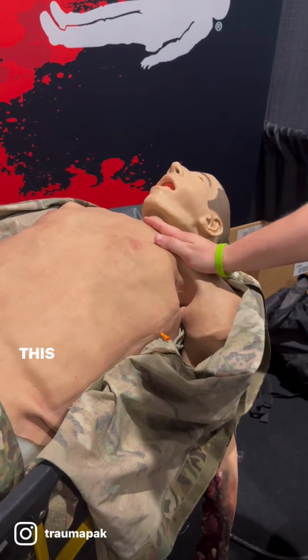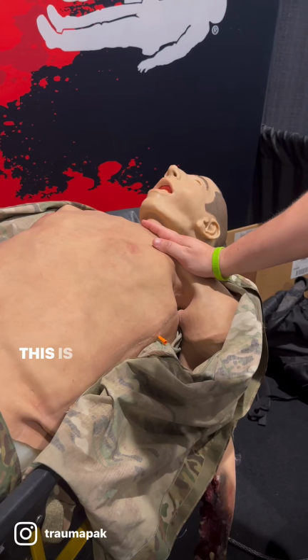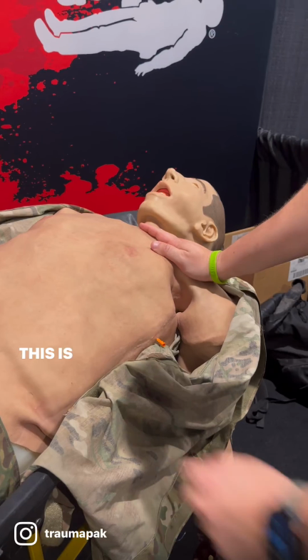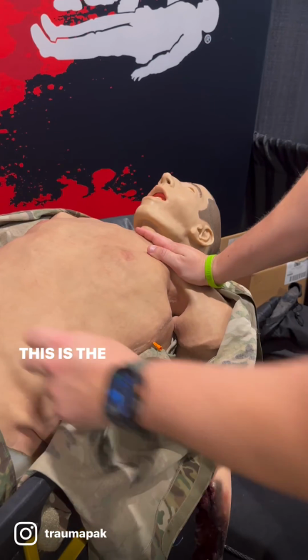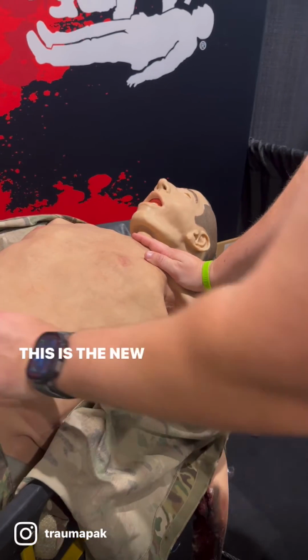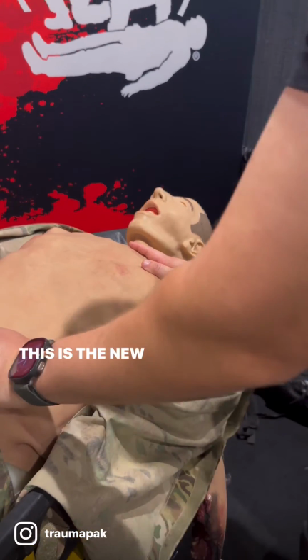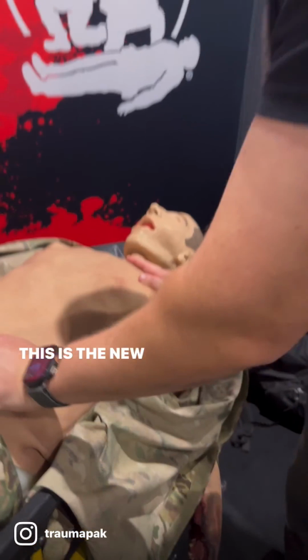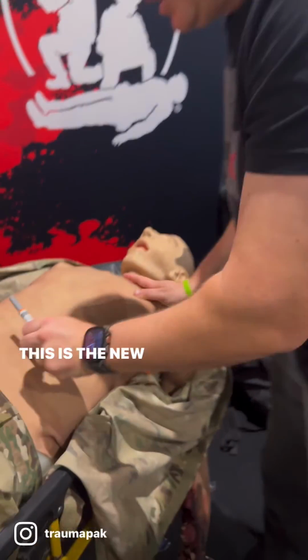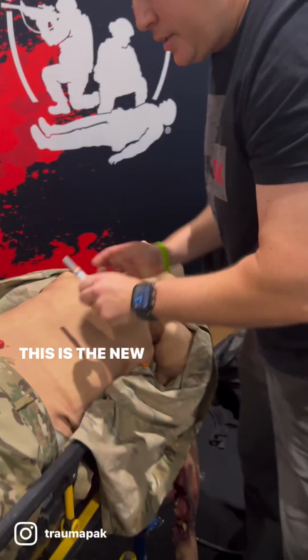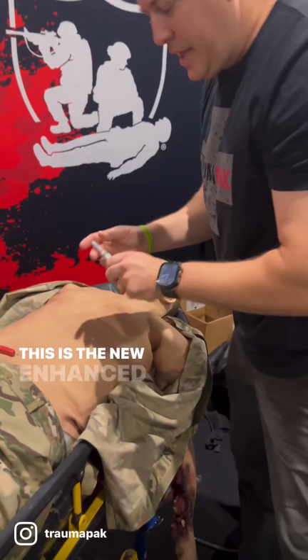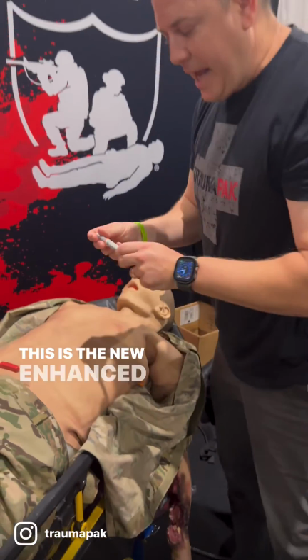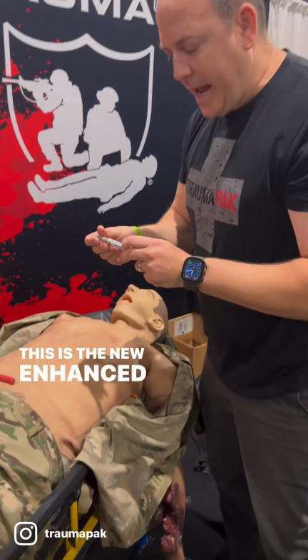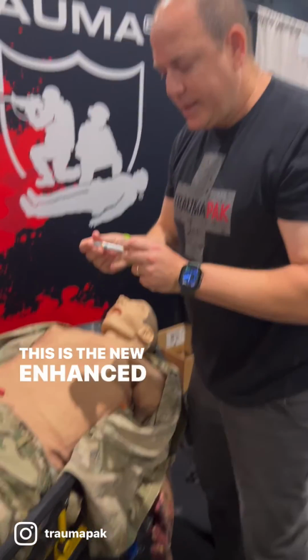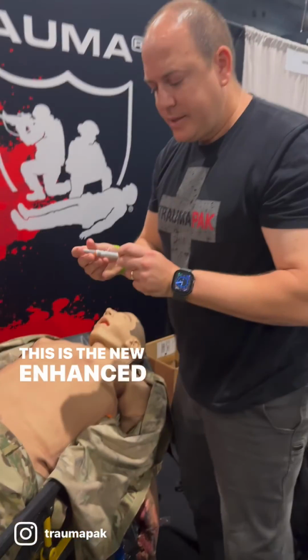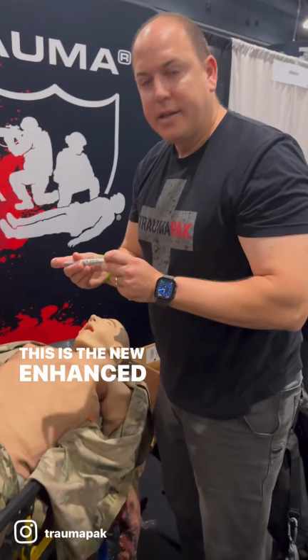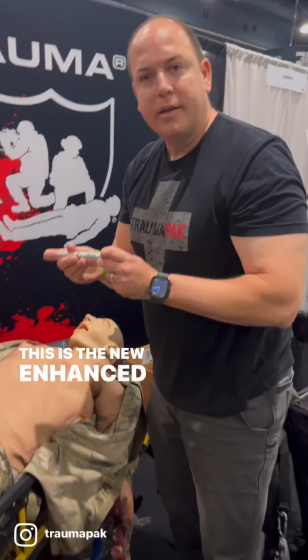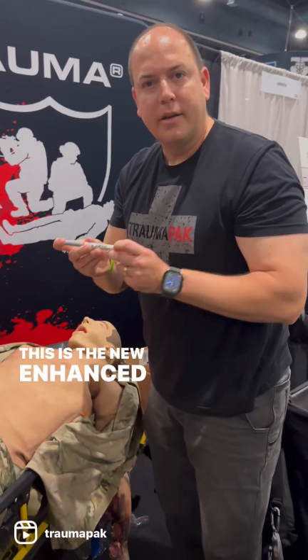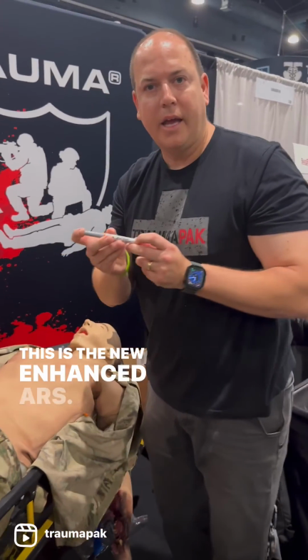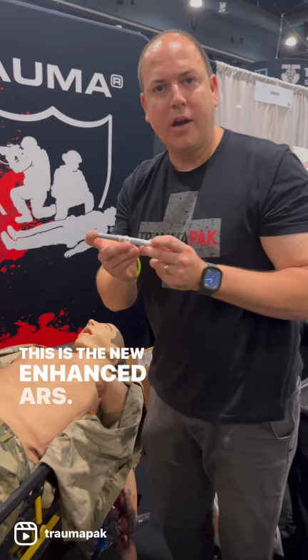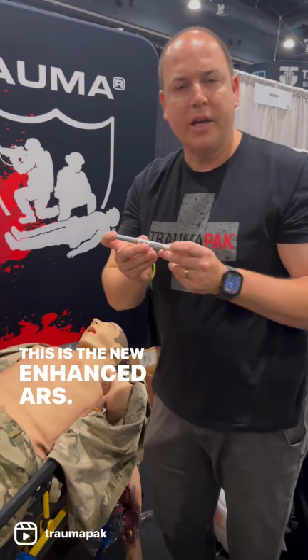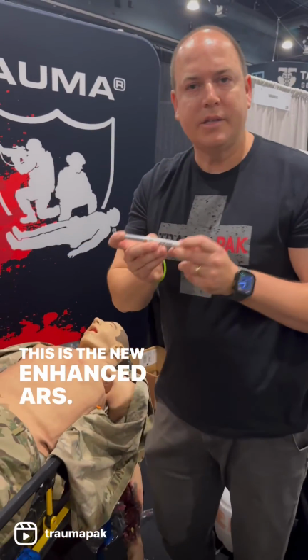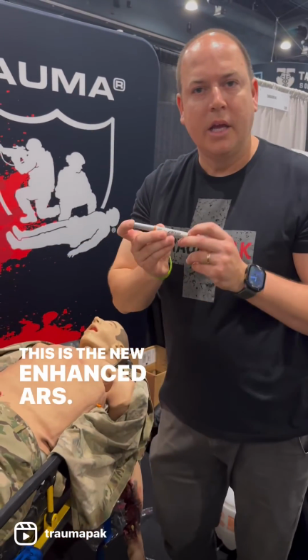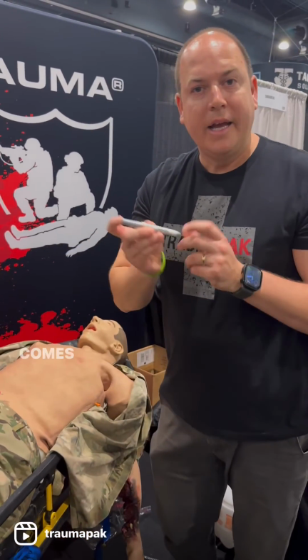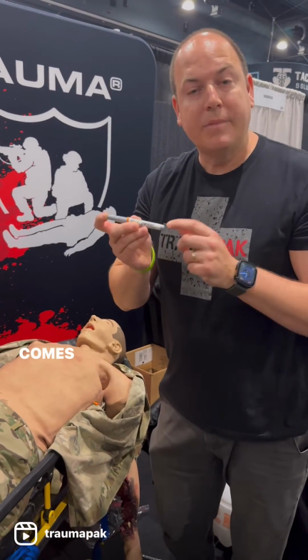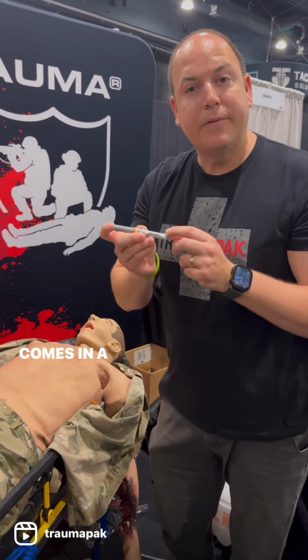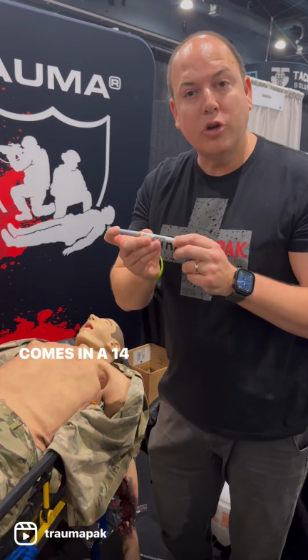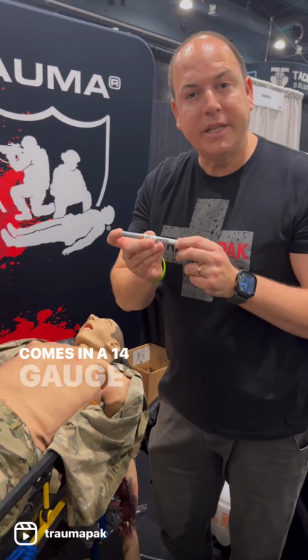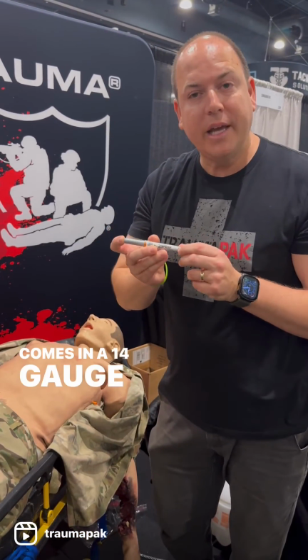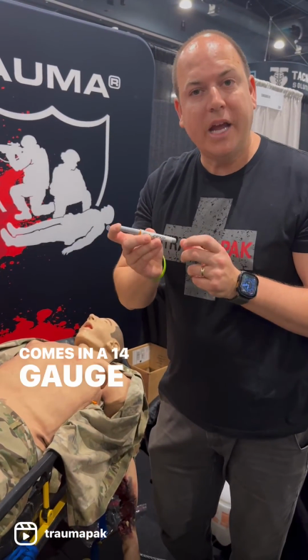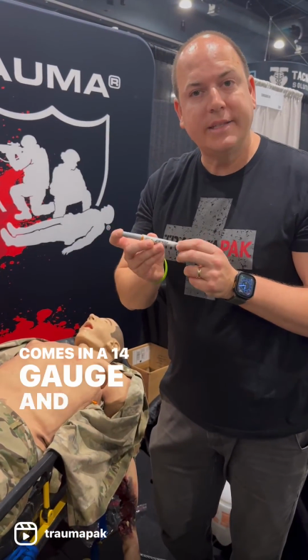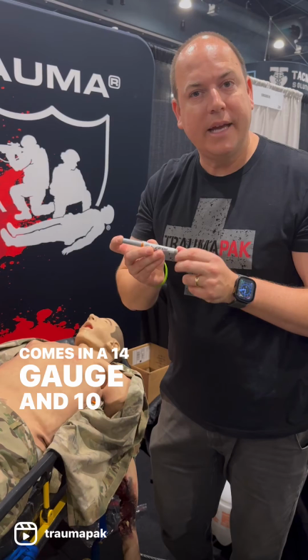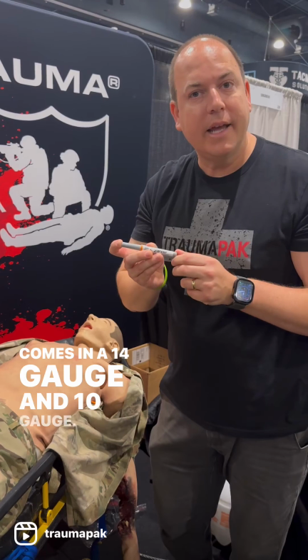This is the new enhanced ARS. It comes in 14 gauge and 10 gauge.